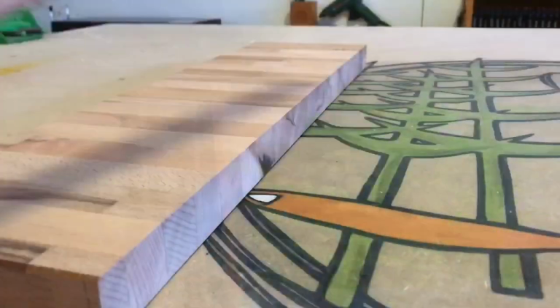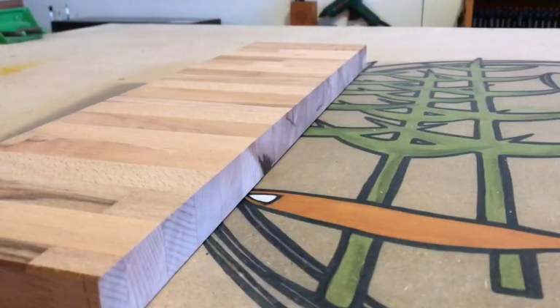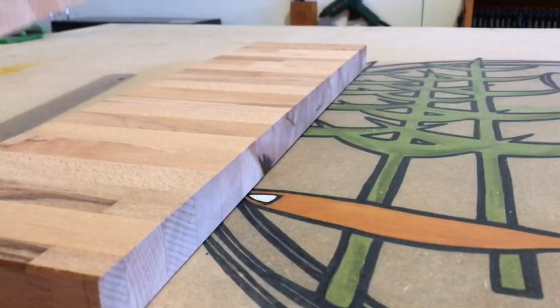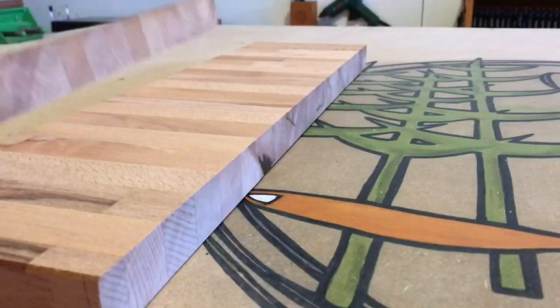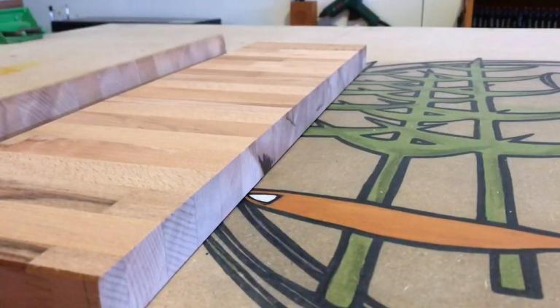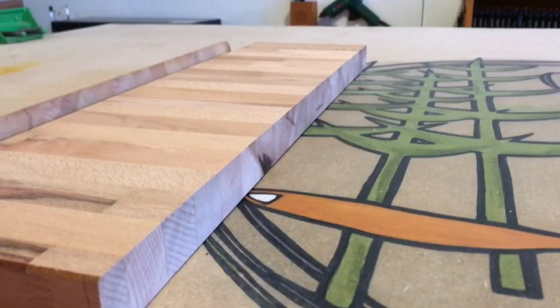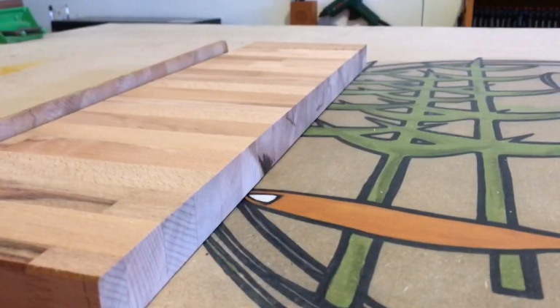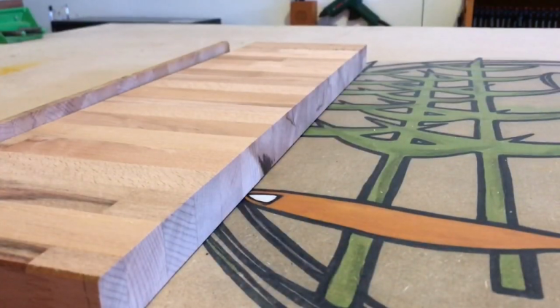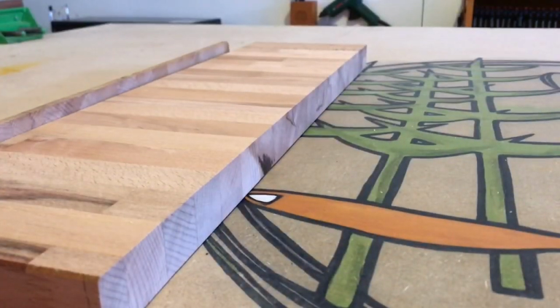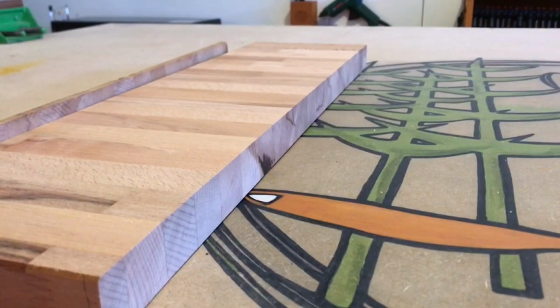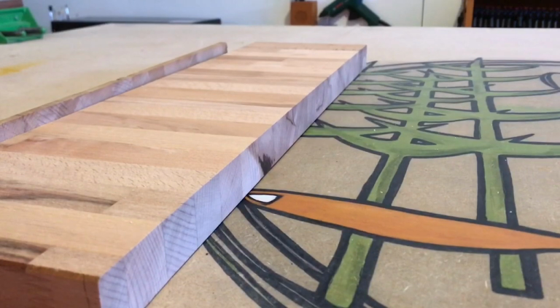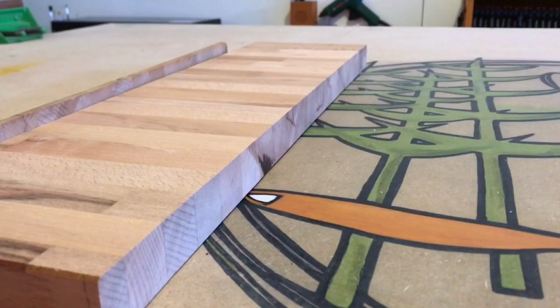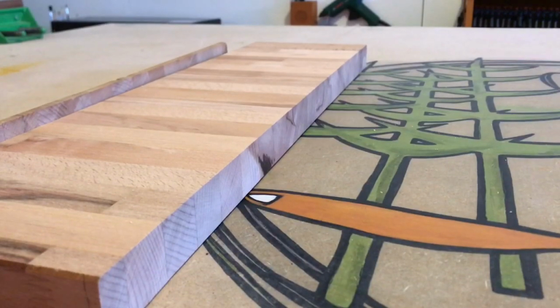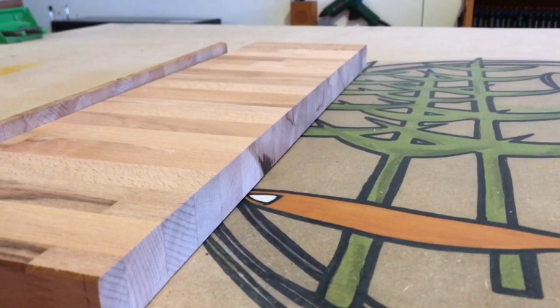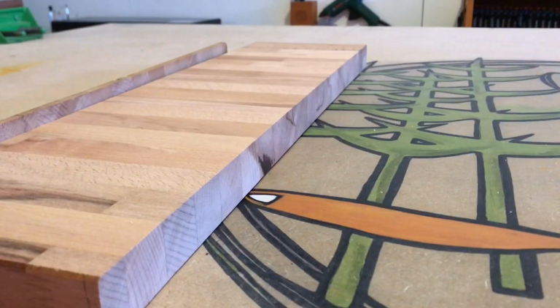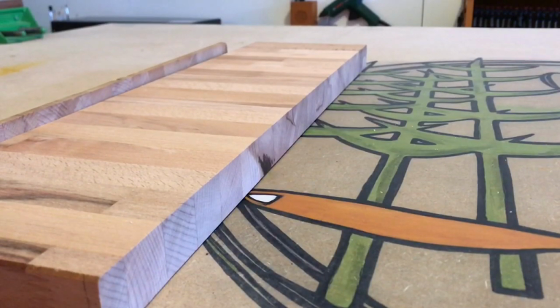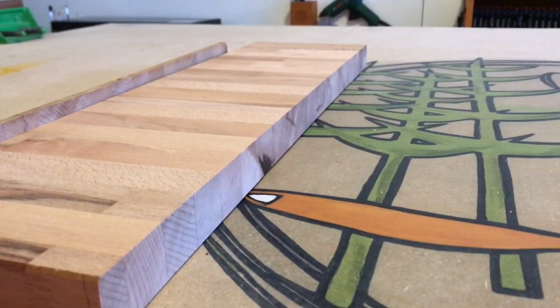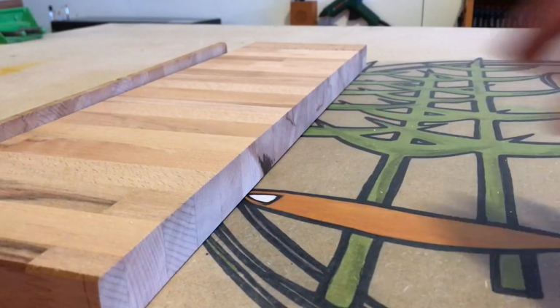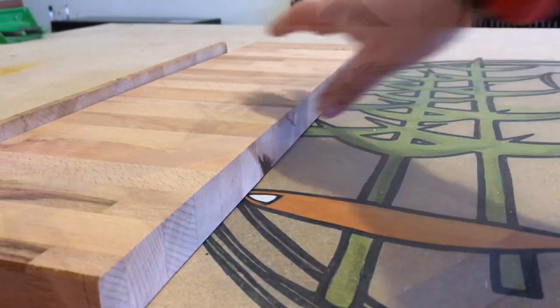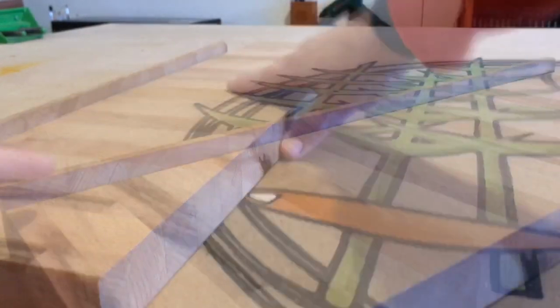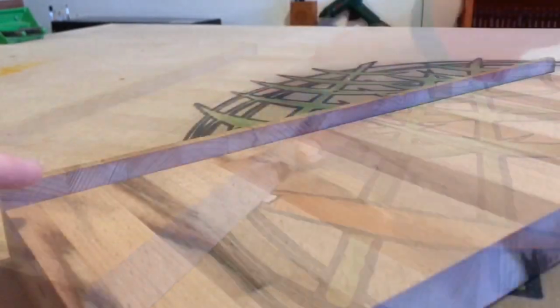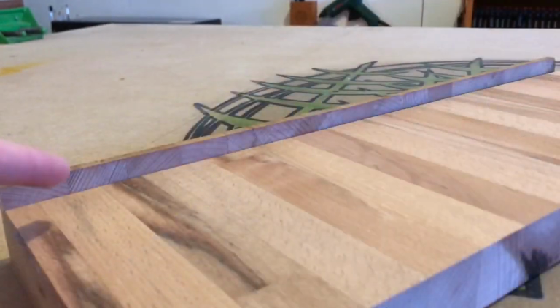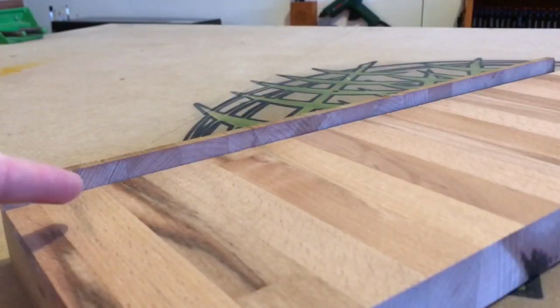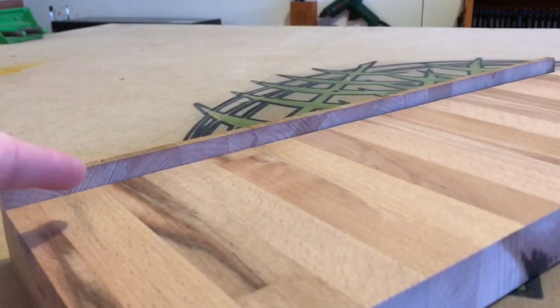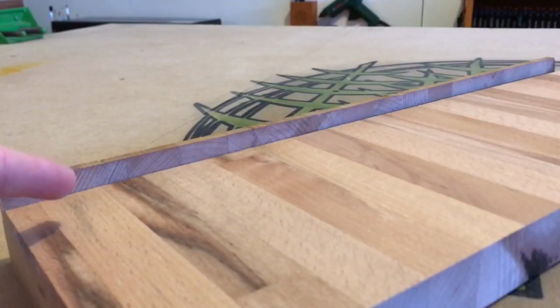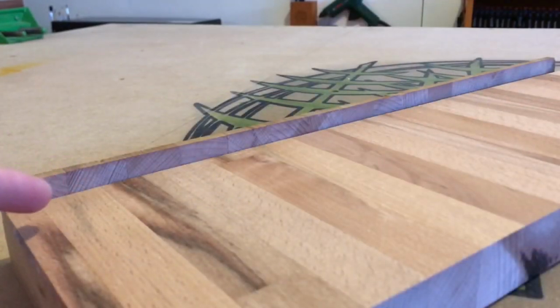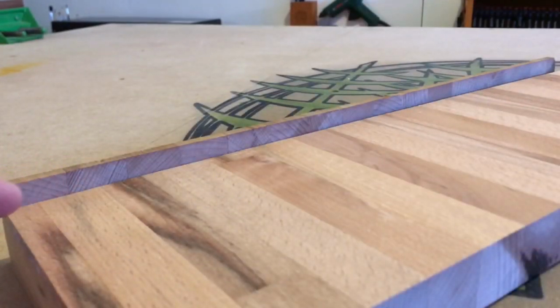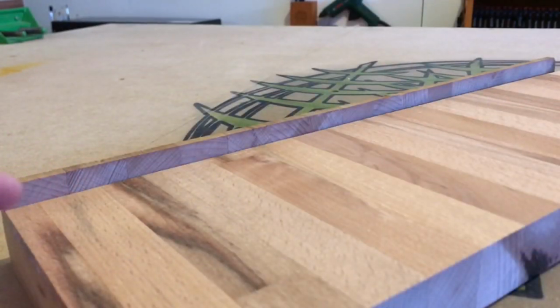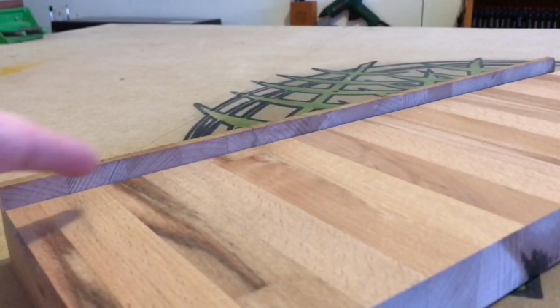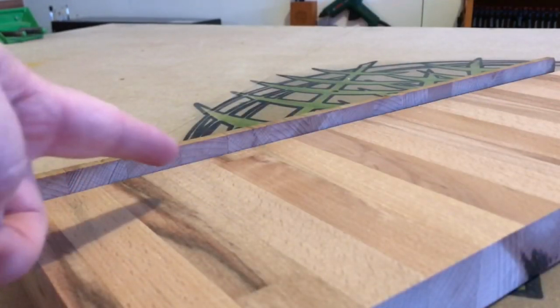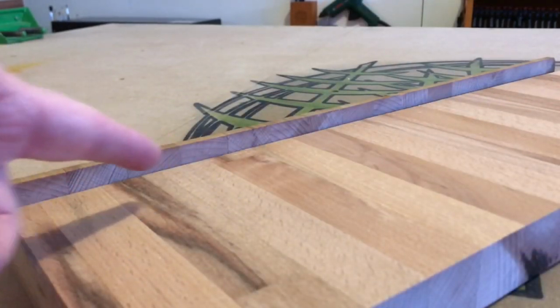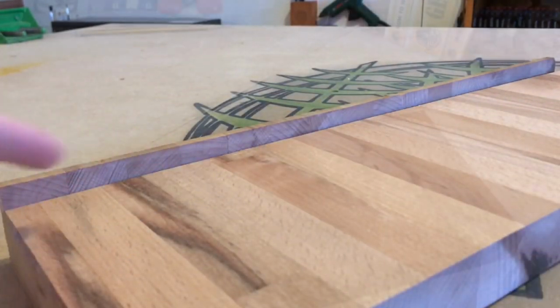You can see here just how much material I removed in the thicknesser — the thin strip is the original height of the worktop.